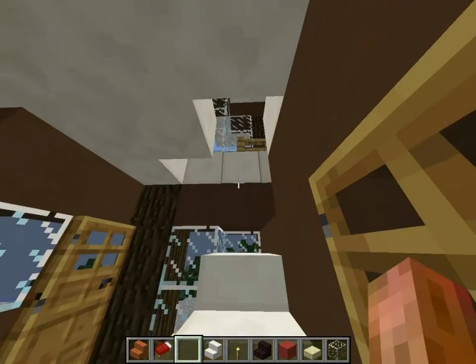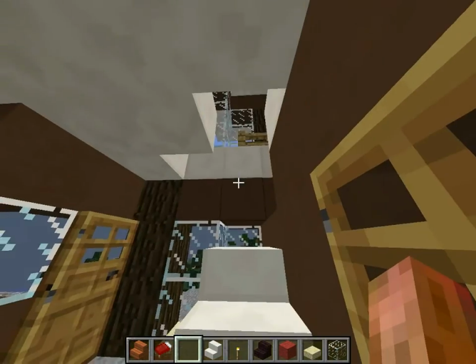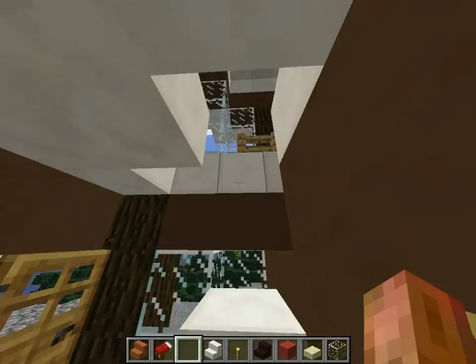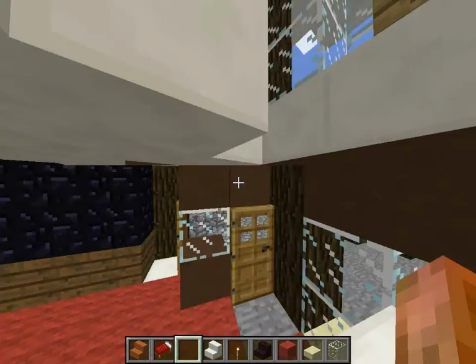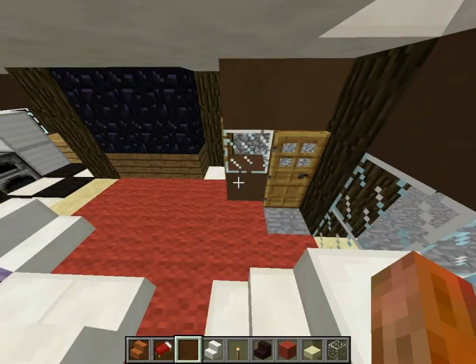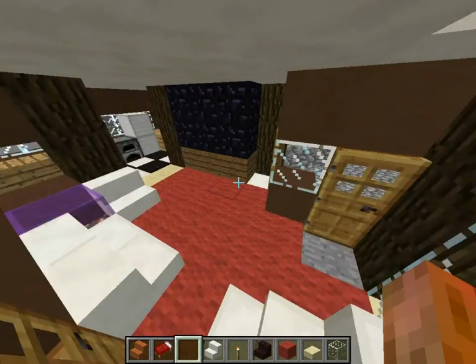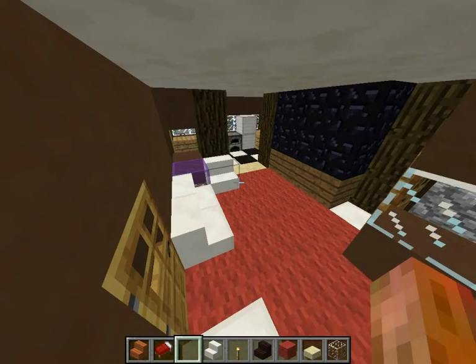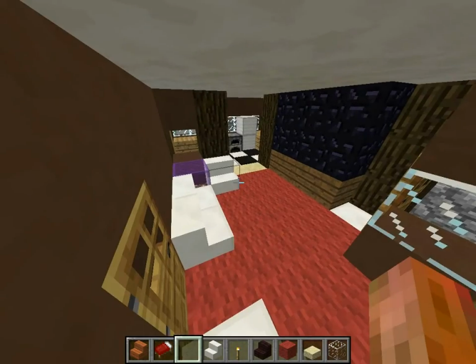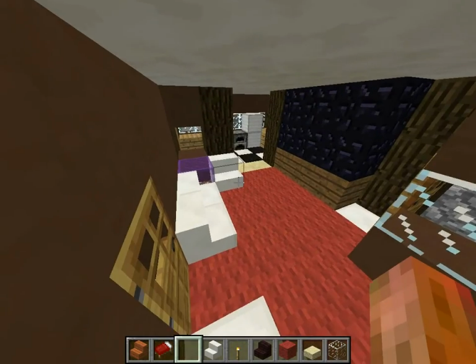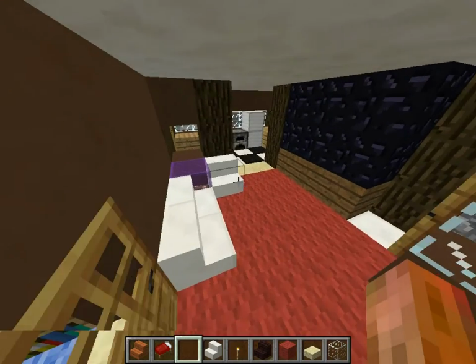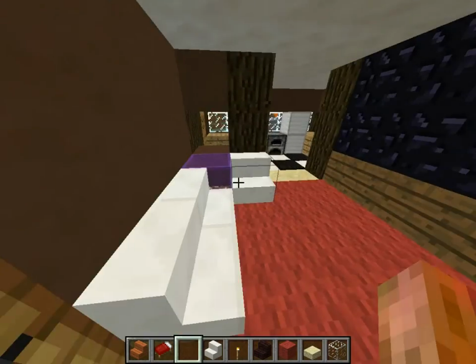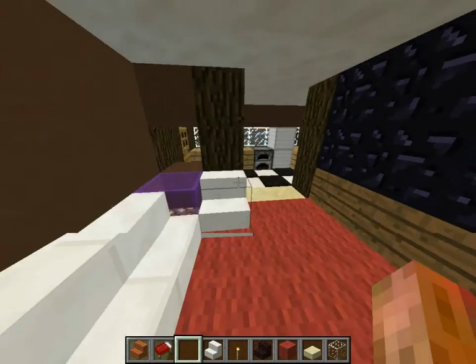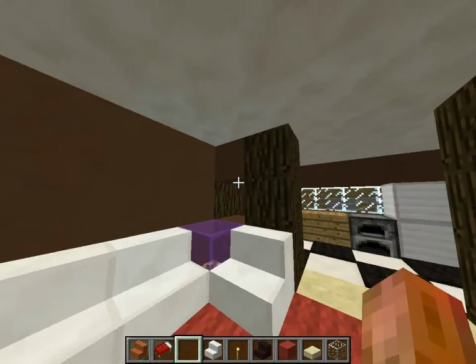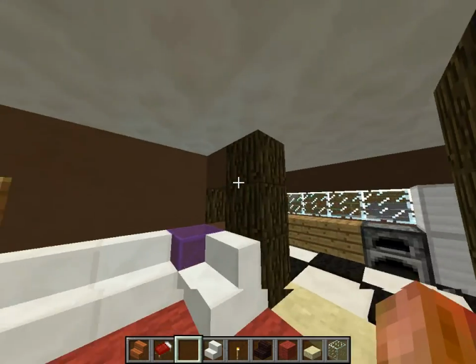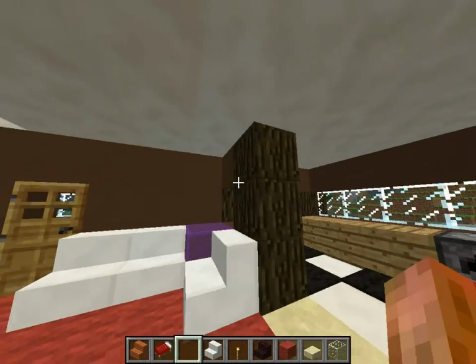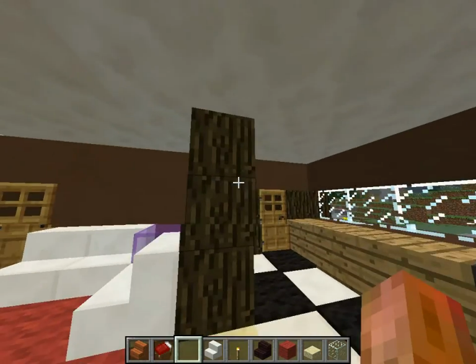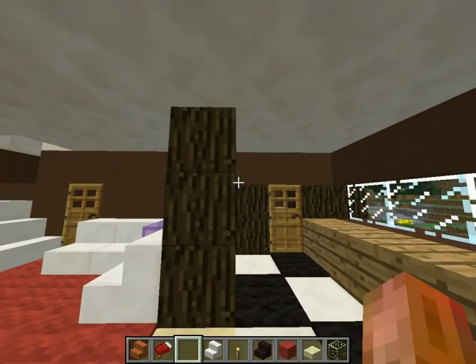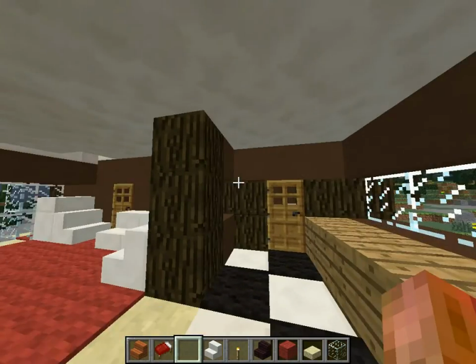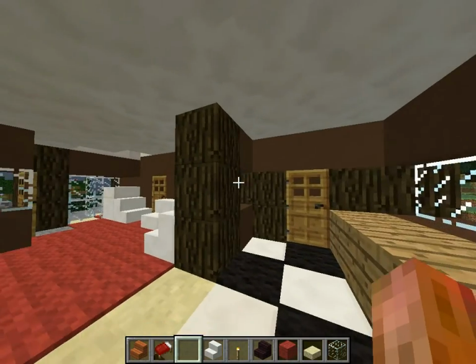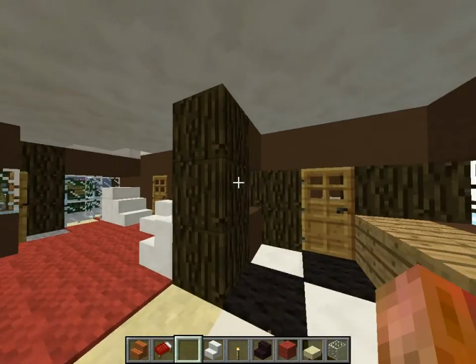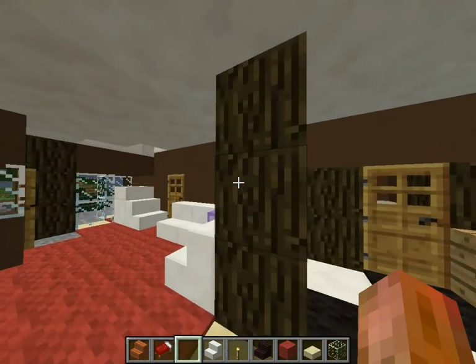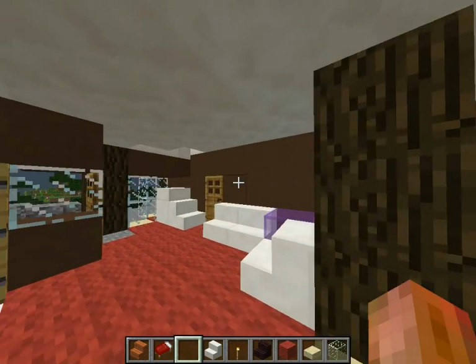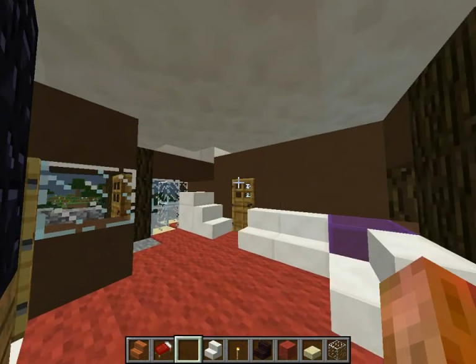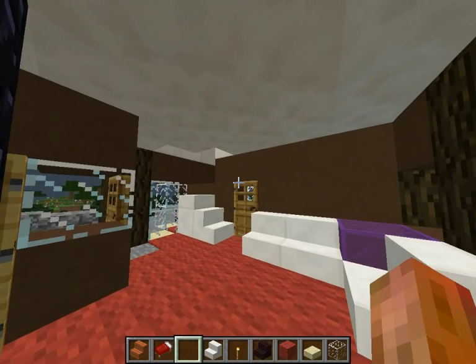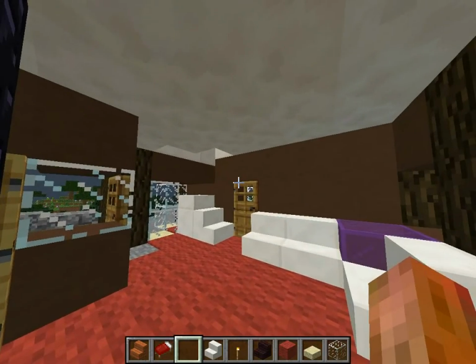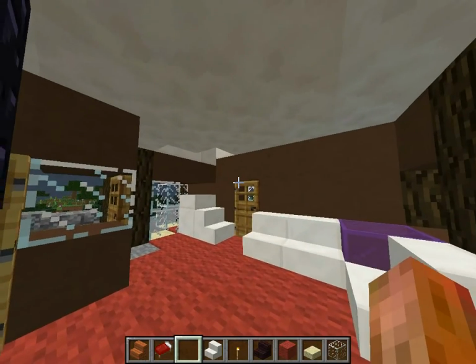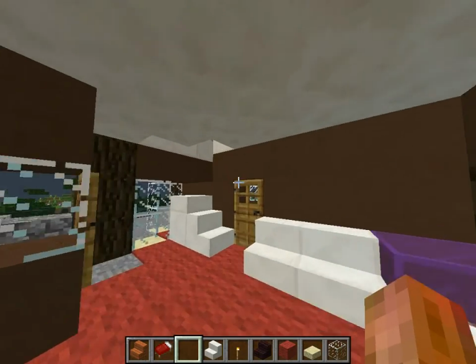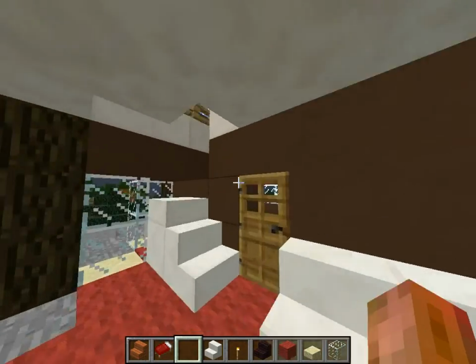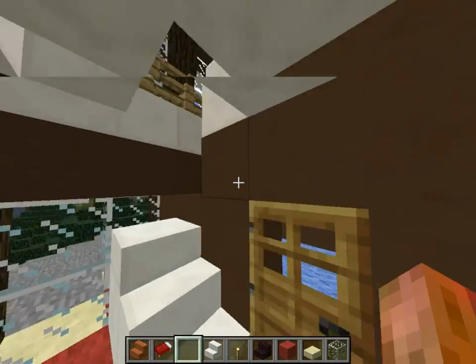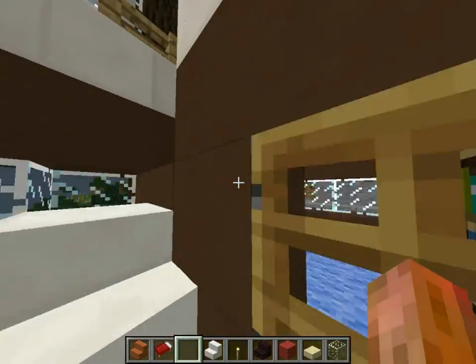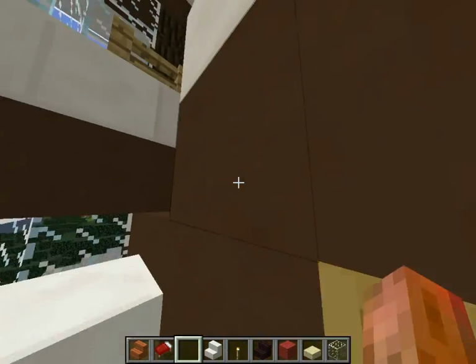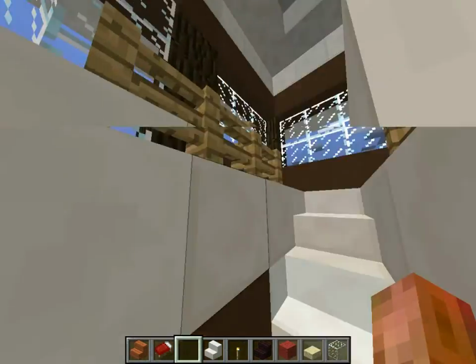So let's go upstairs, shall we? This house took forever to build, by the way. I wish I could show you the video of how I made it because it's pretty complicated.